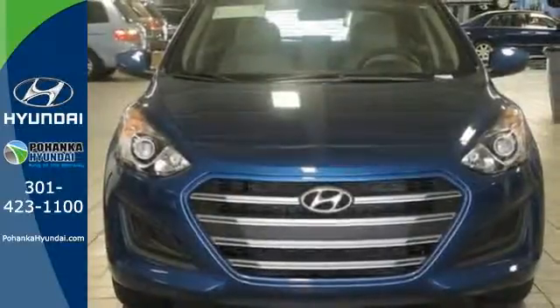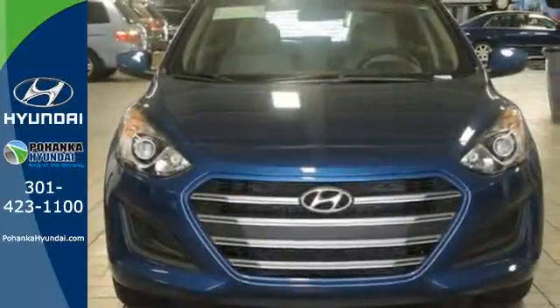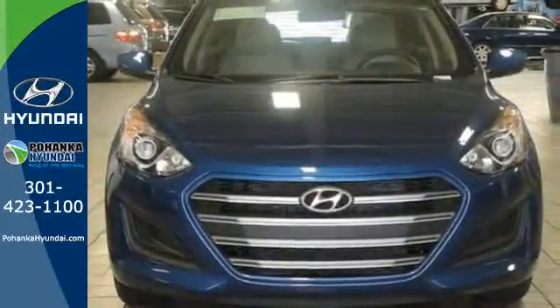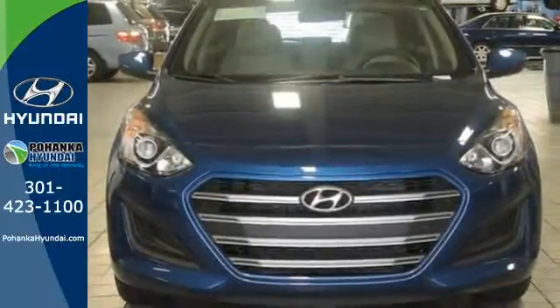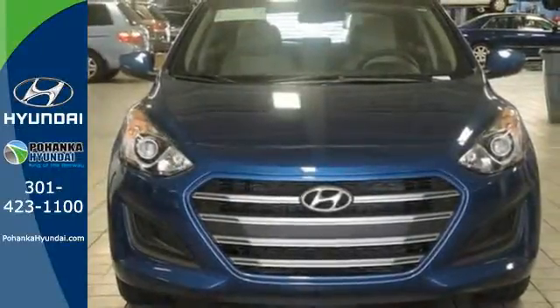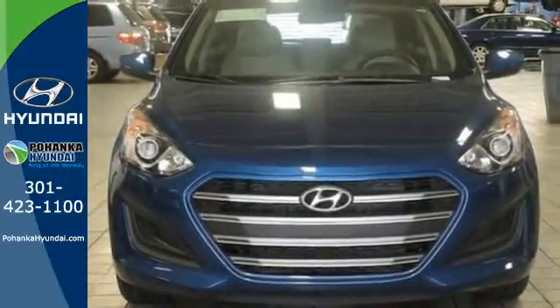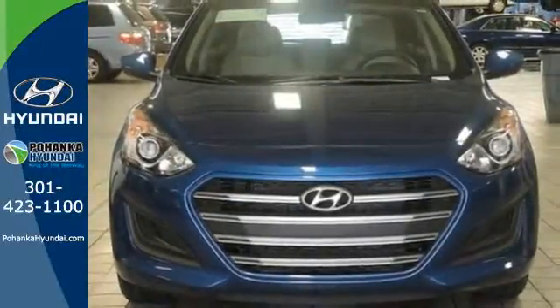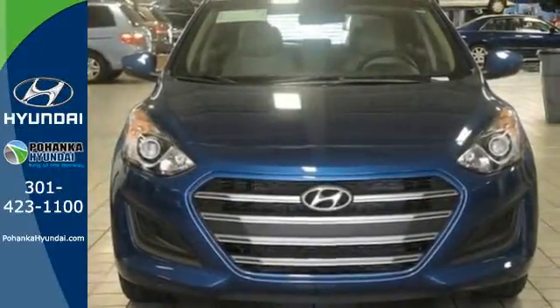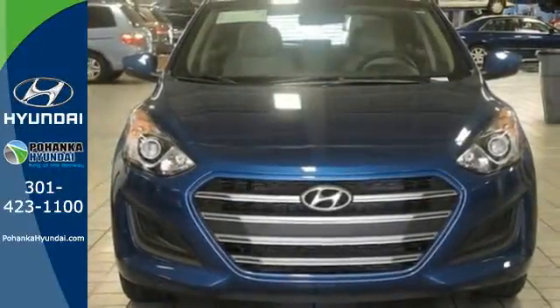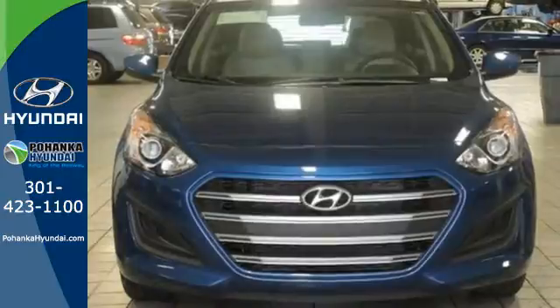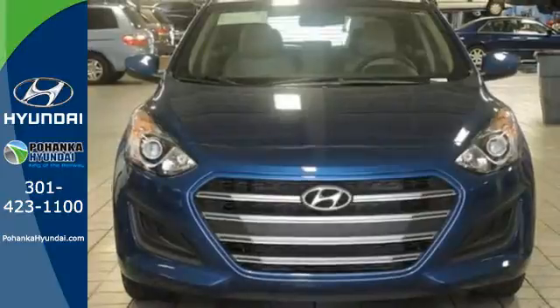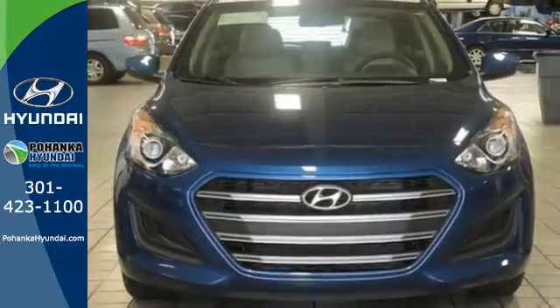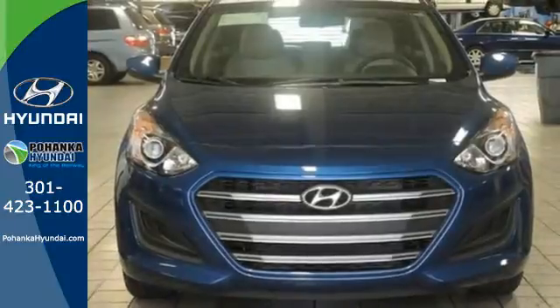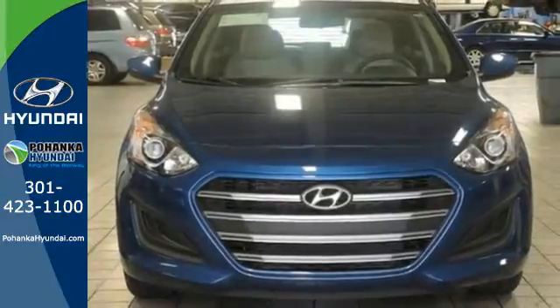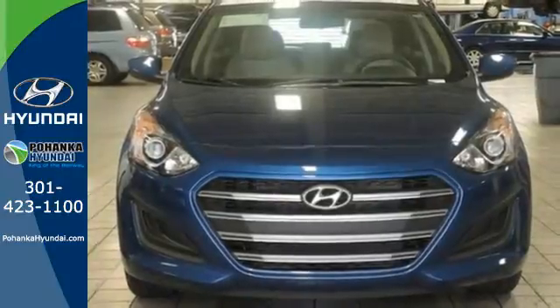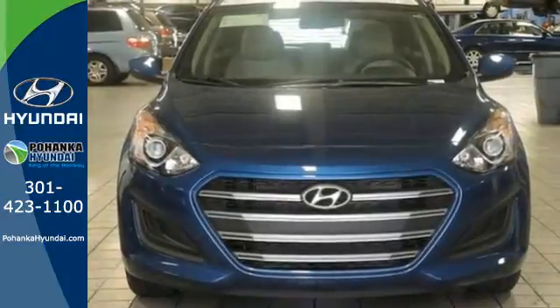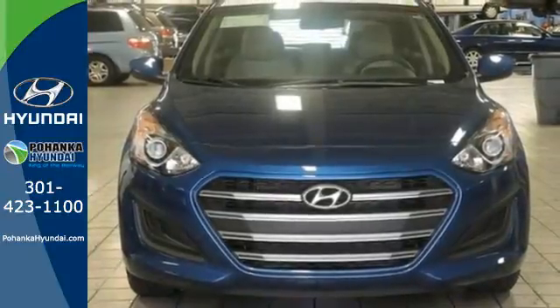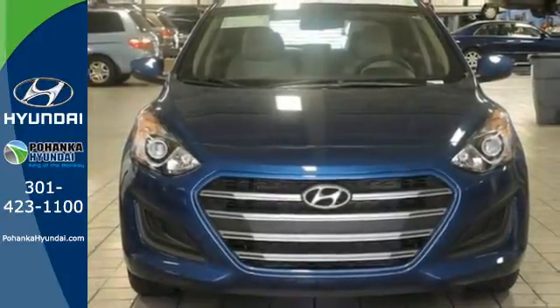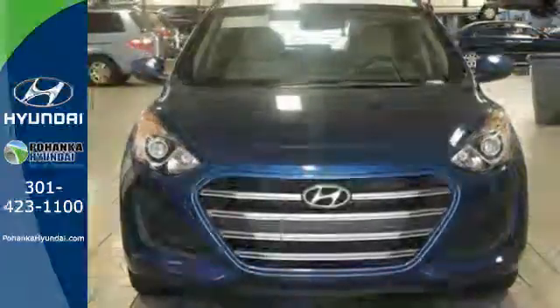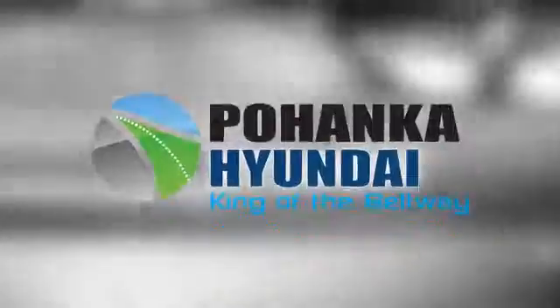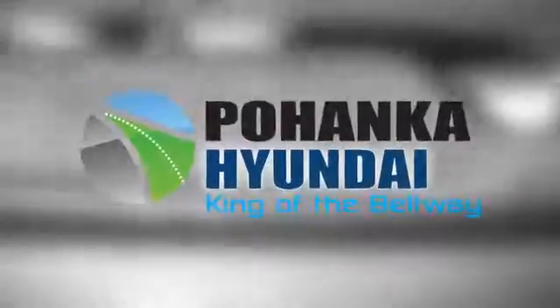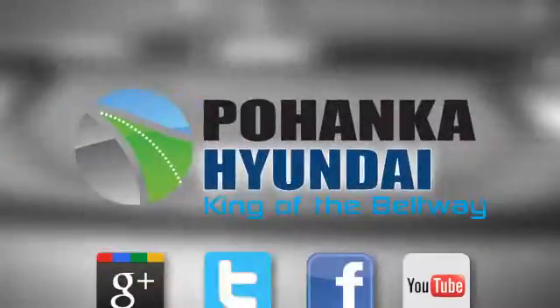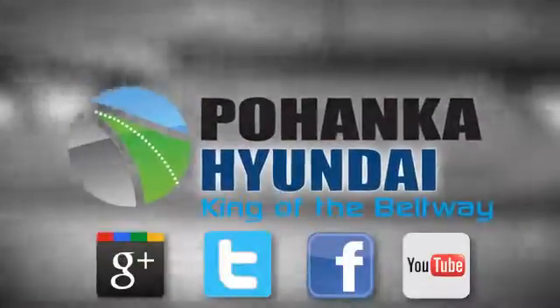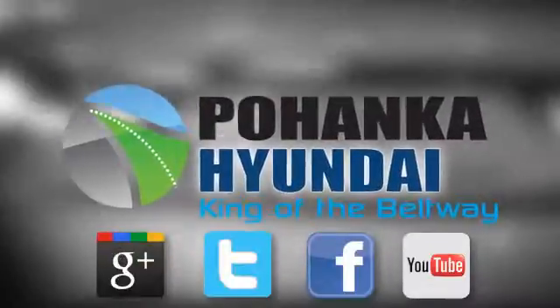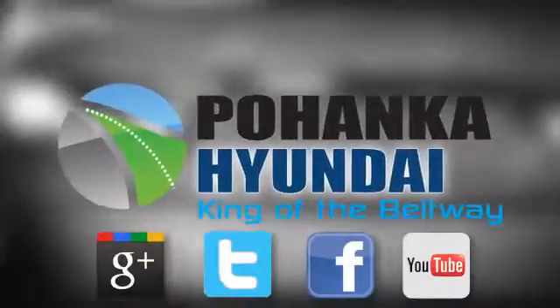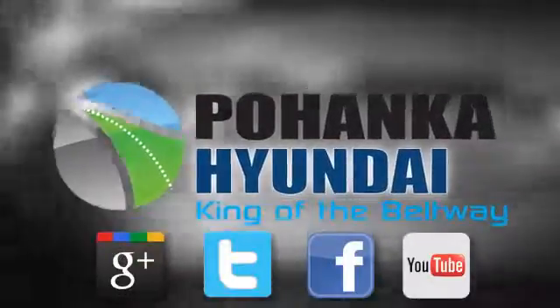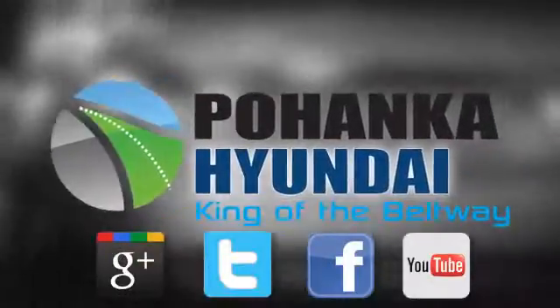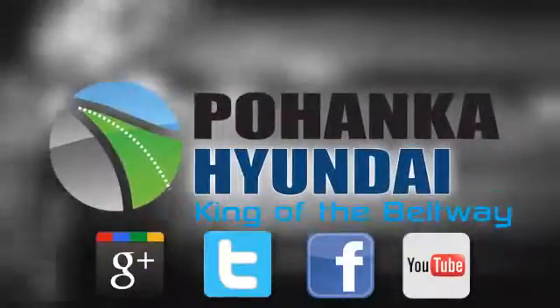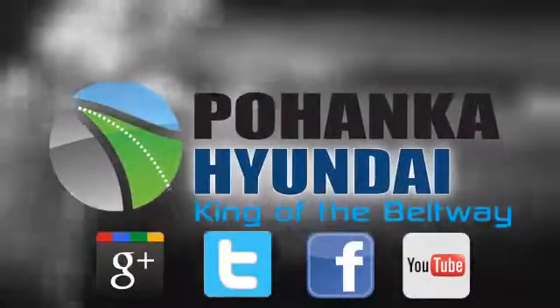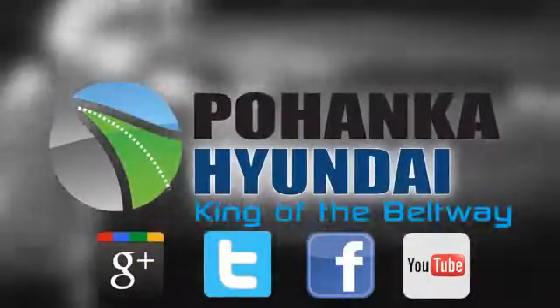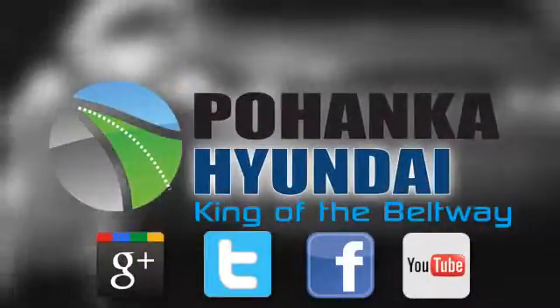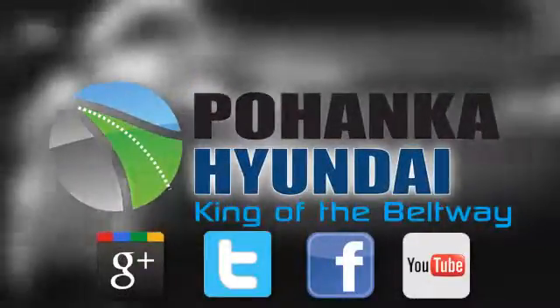Test drive this Elantra GT. Visit Pohenga Hyundai, King of the Beltway, today.